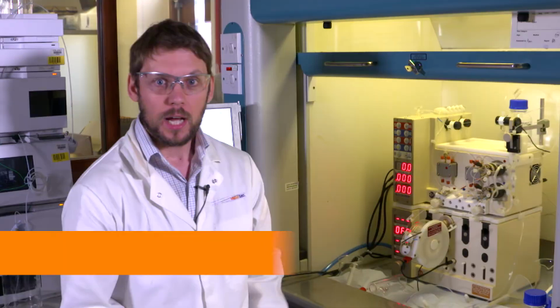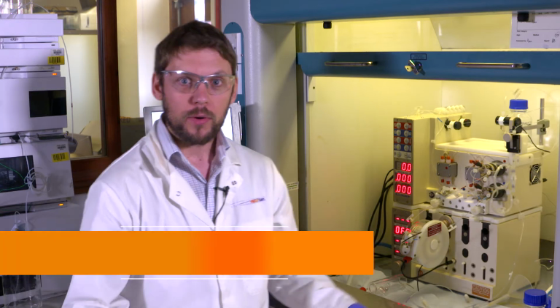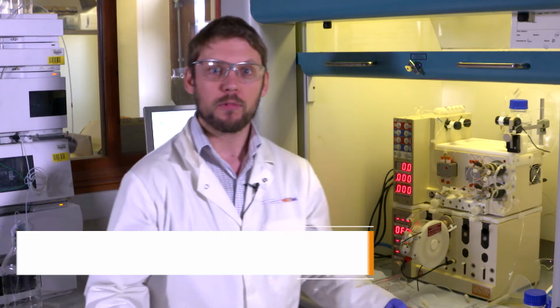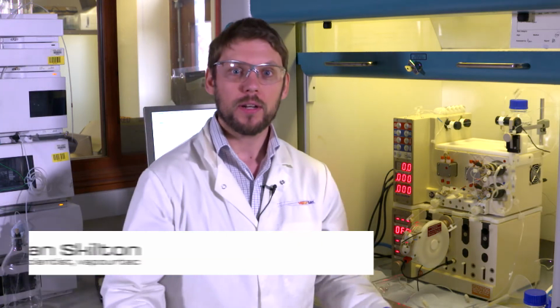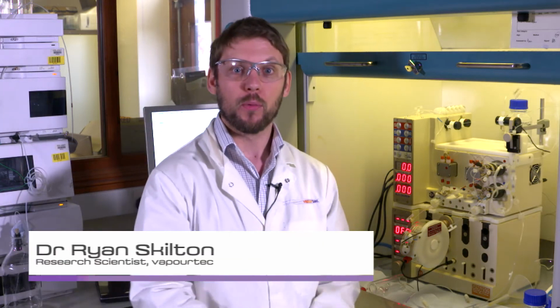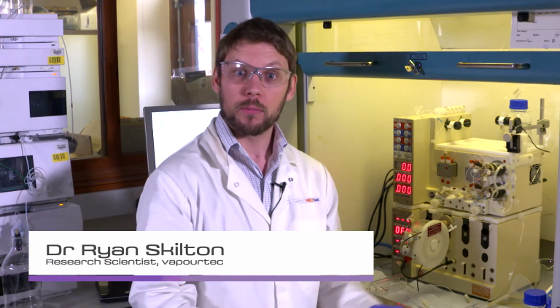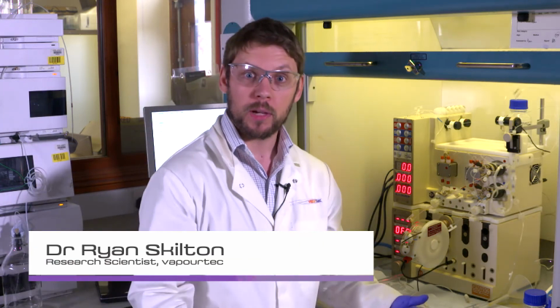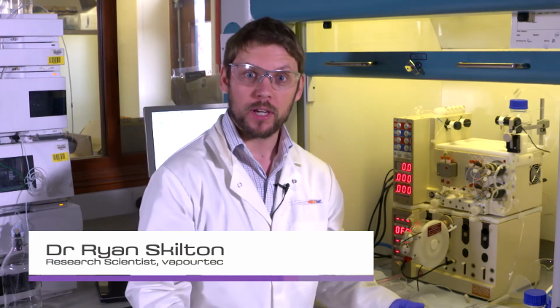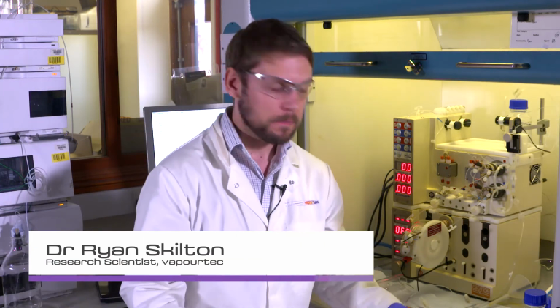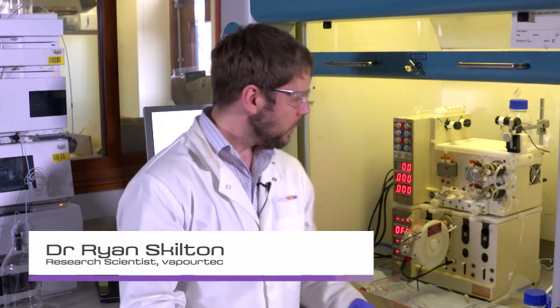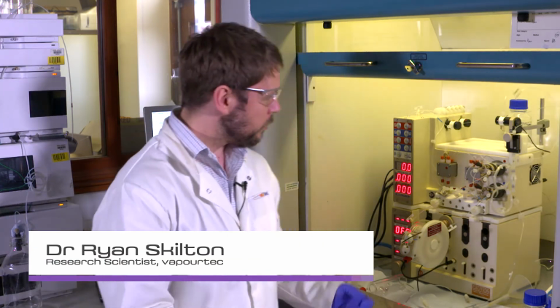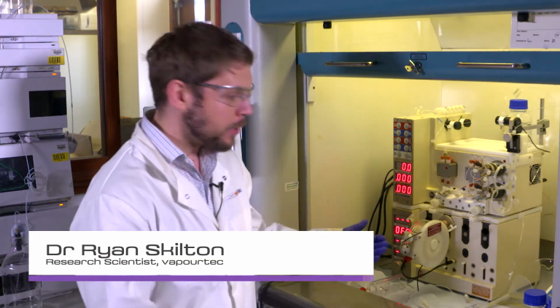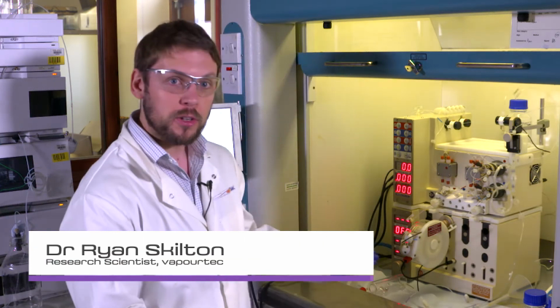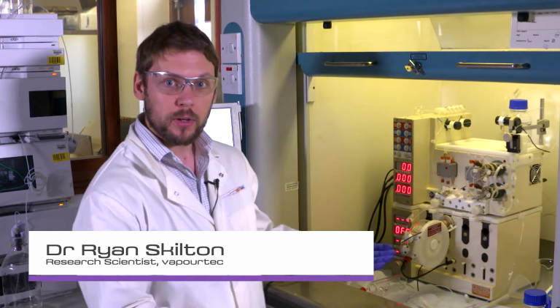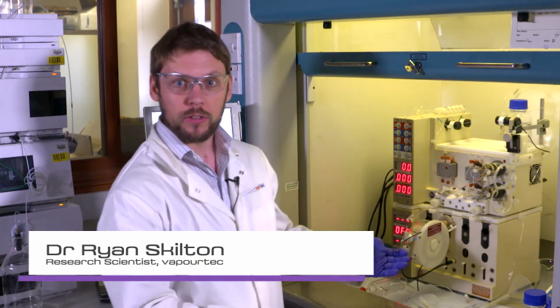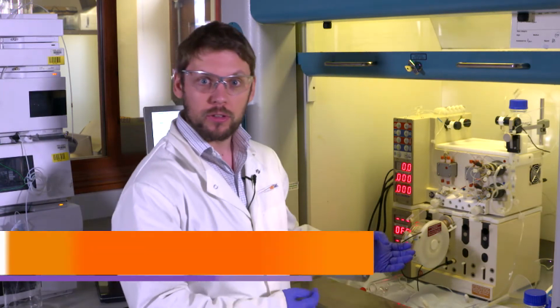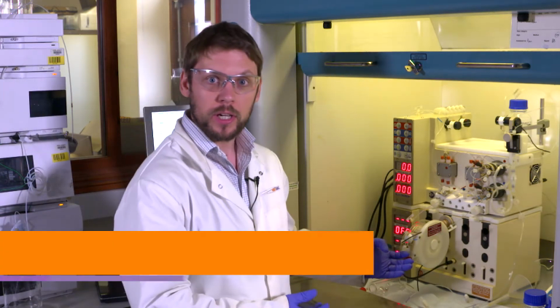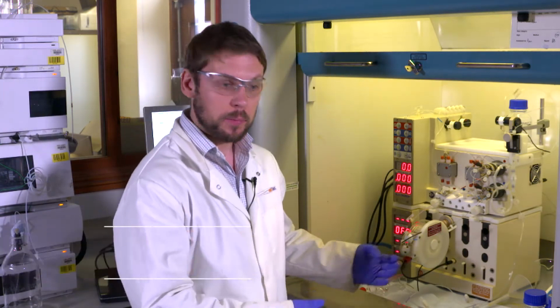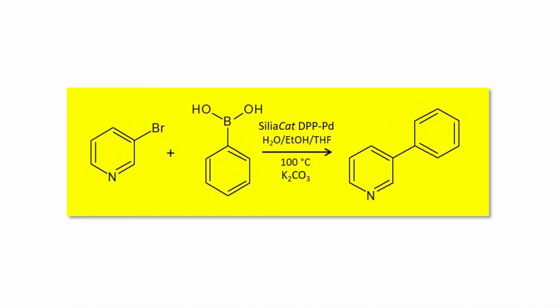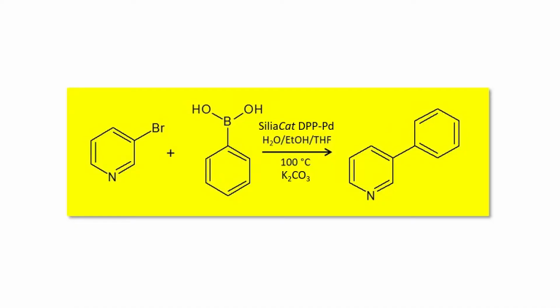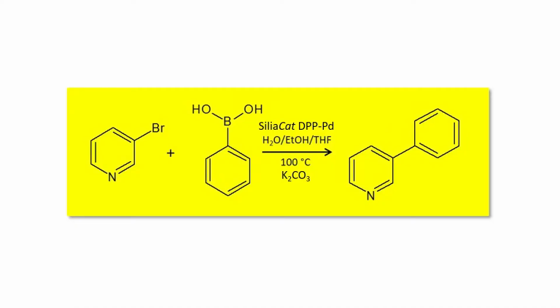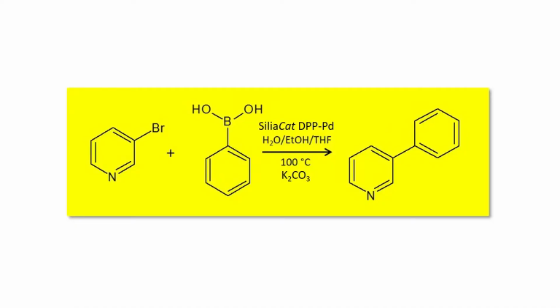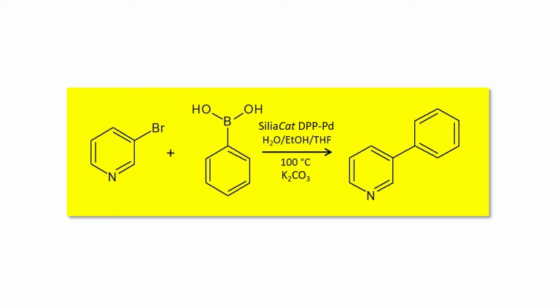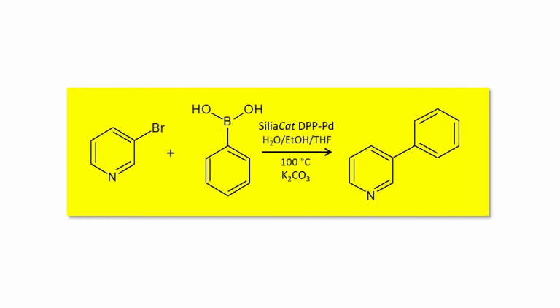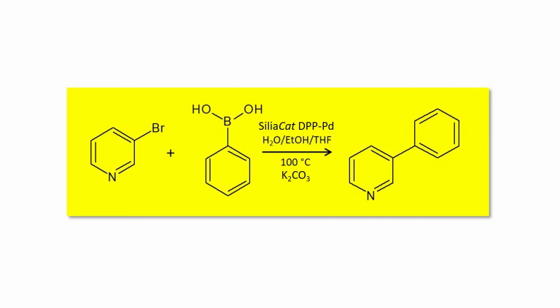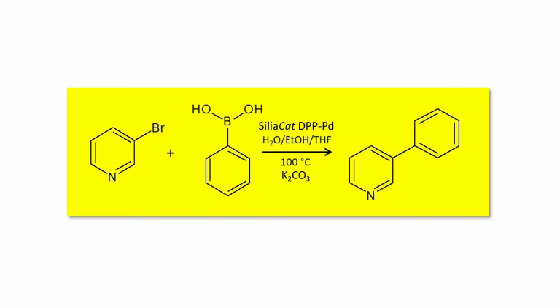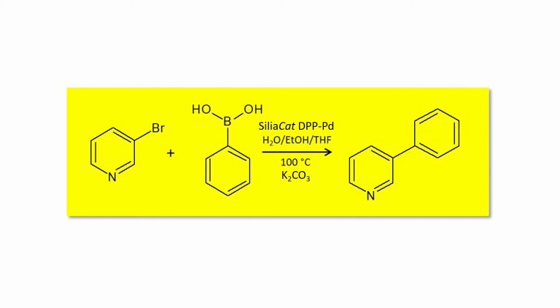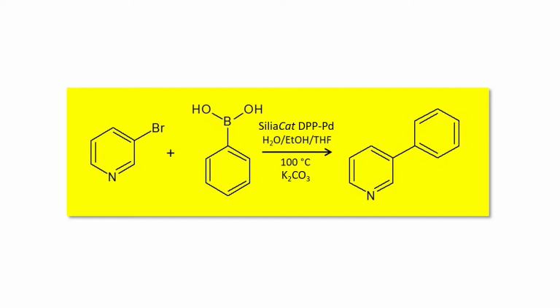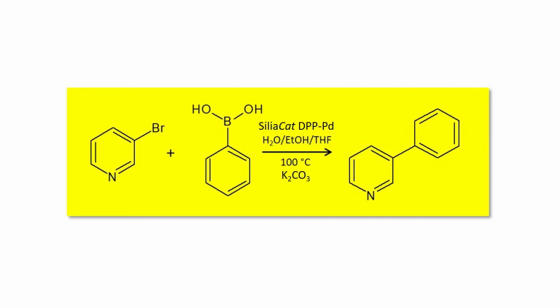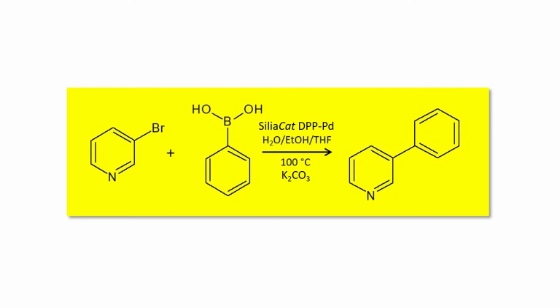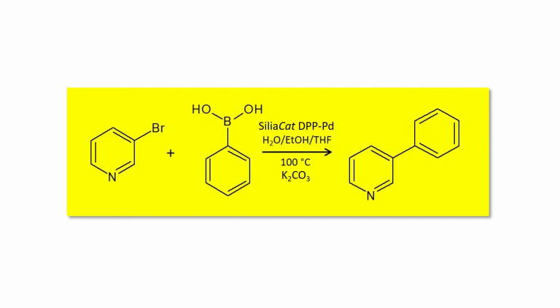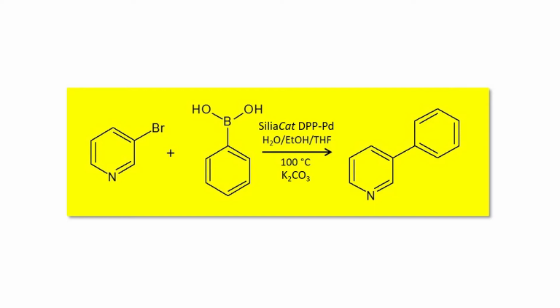Hello, I'm Ryan and welcome to VaporTech. Today we're going to be doing a Suzuki coupling using a supported palladium catalyst in a column.